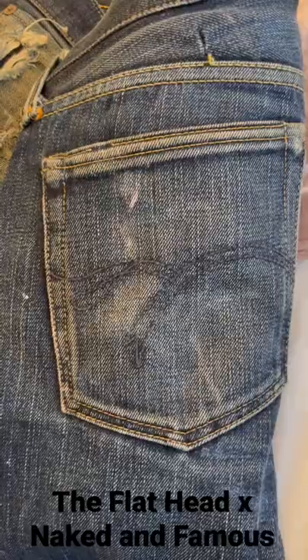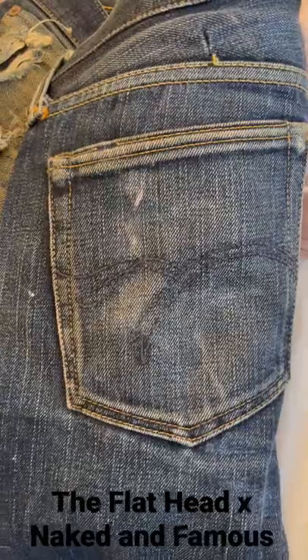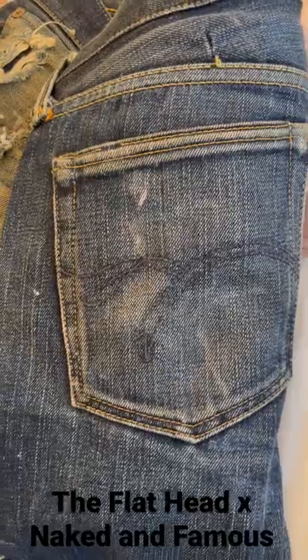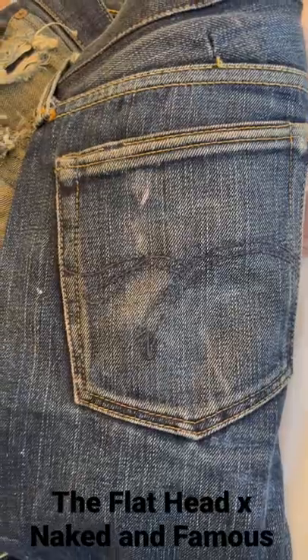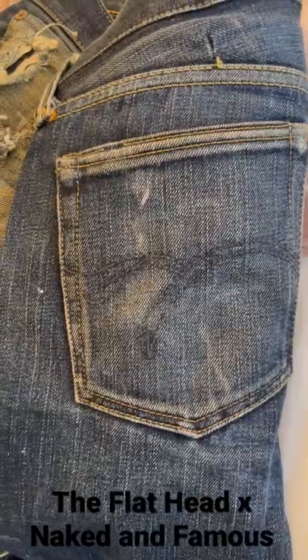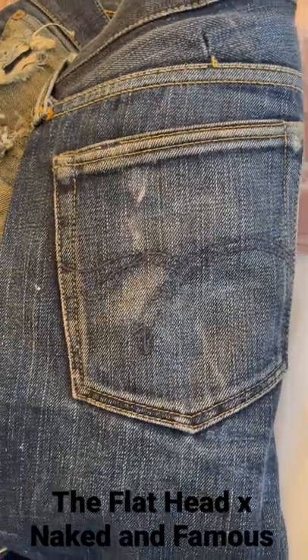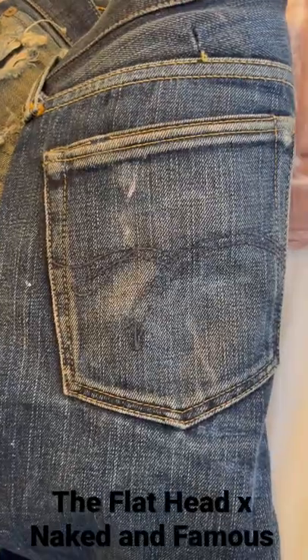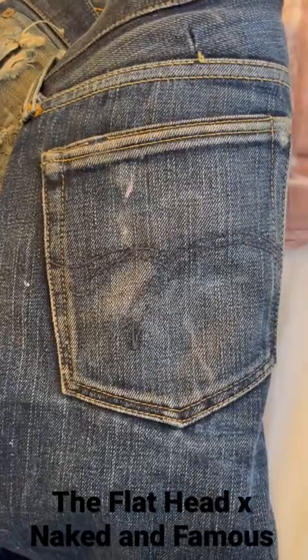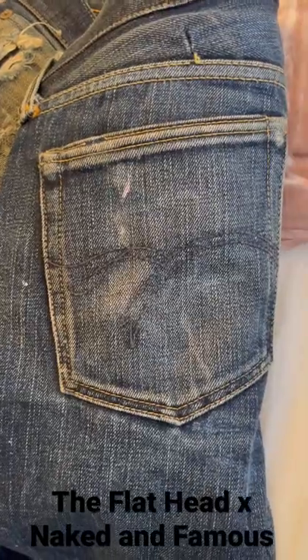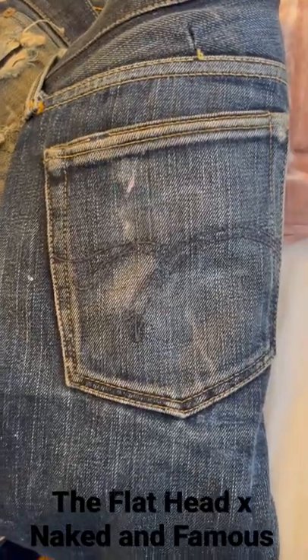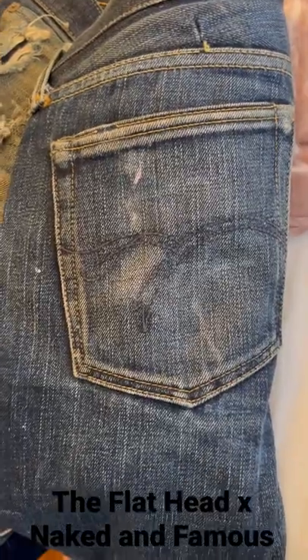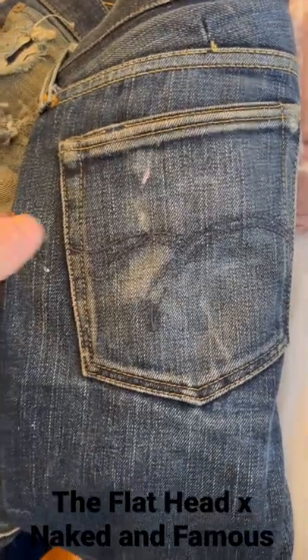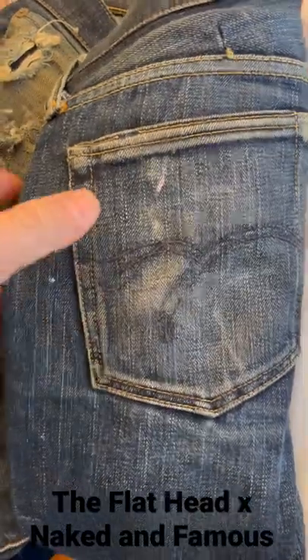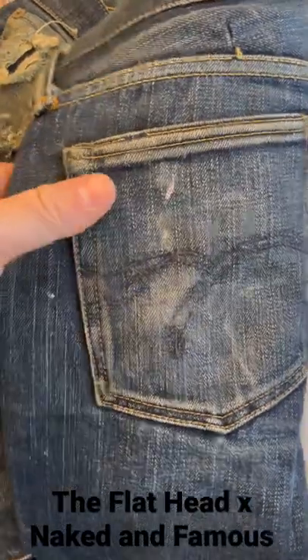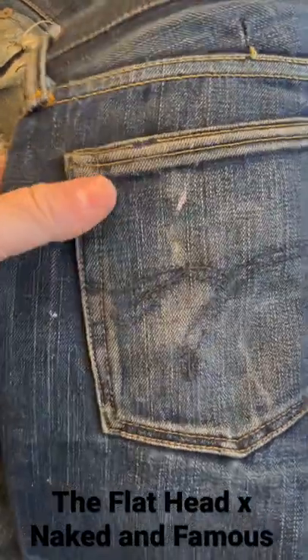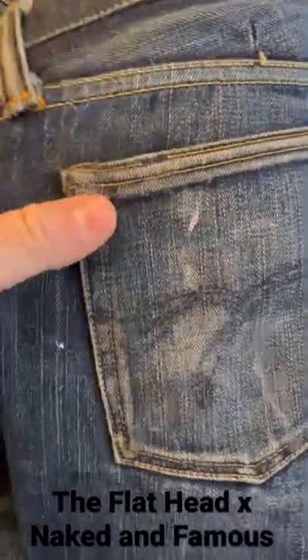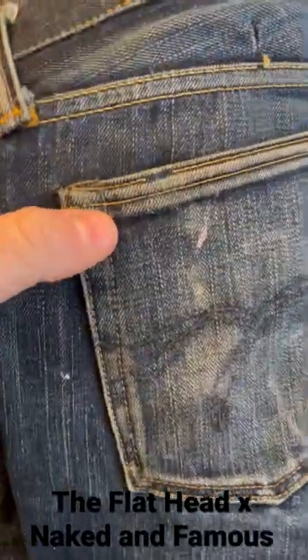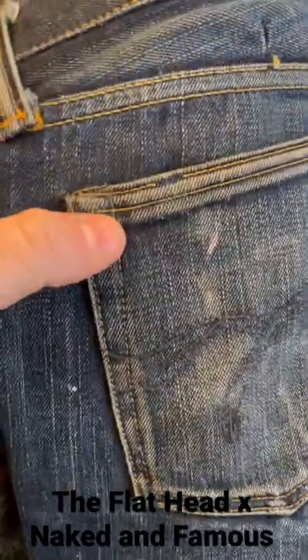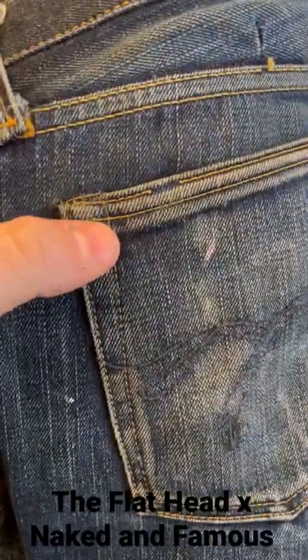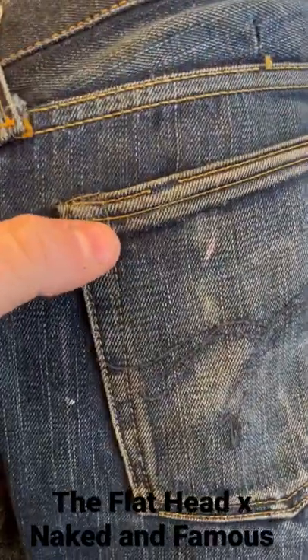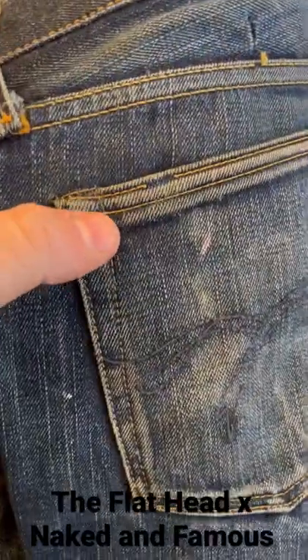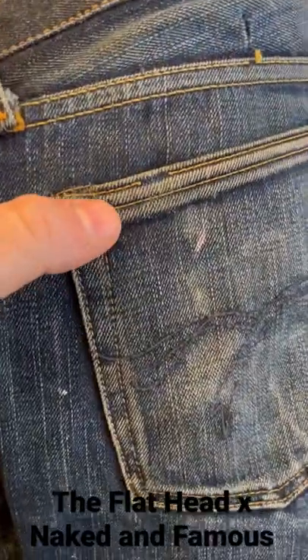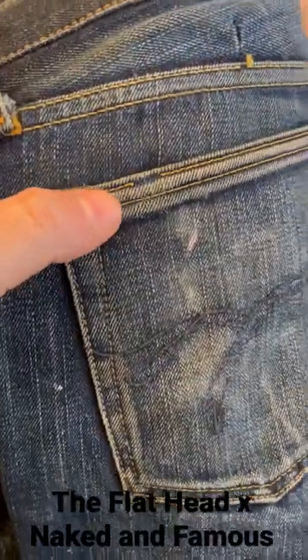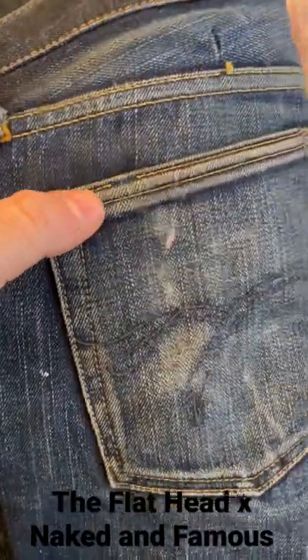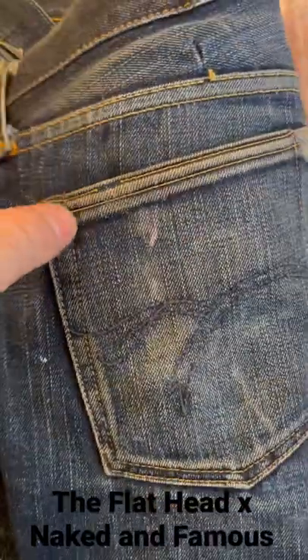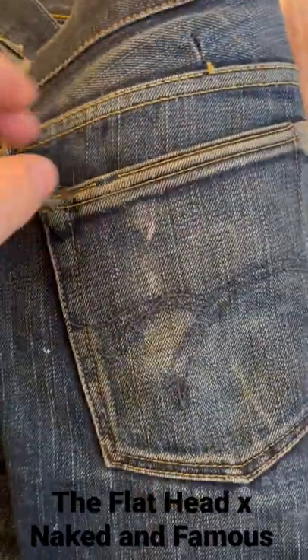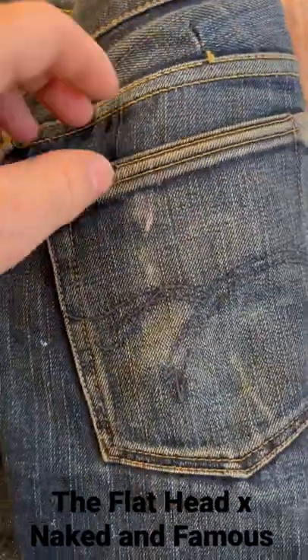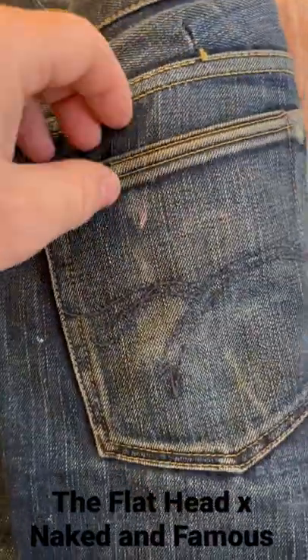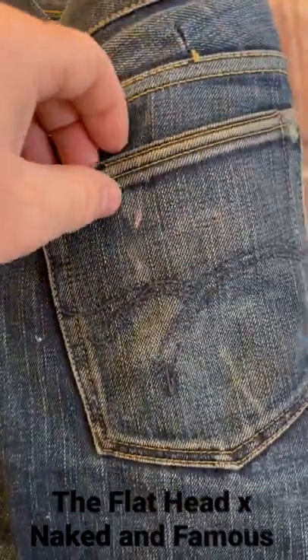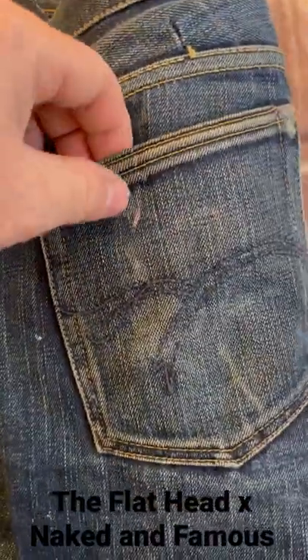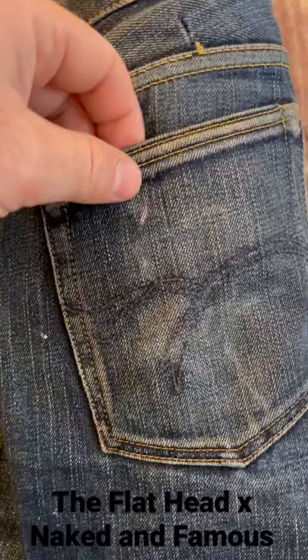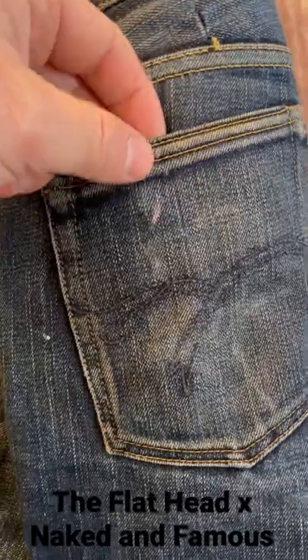Cleaning out my closet this morning with some old Flatheads. Just want to kind of go over some of the details.